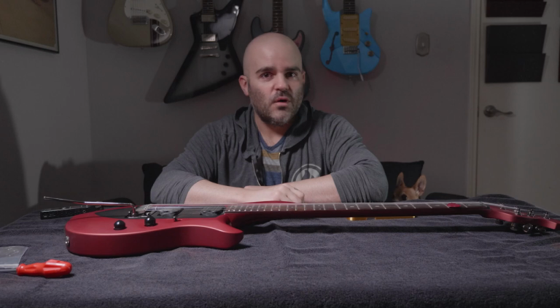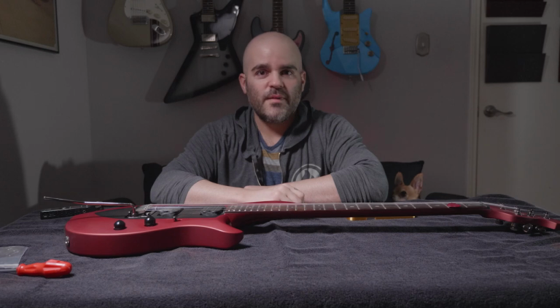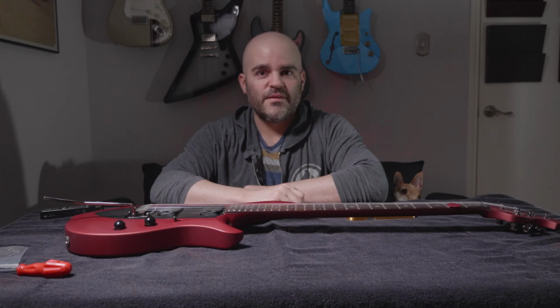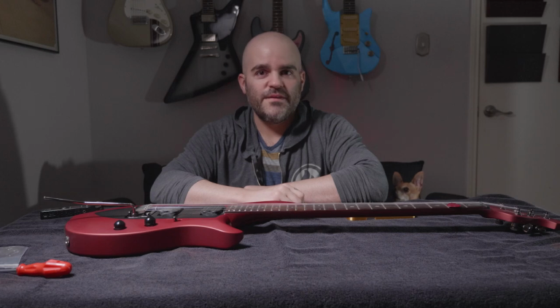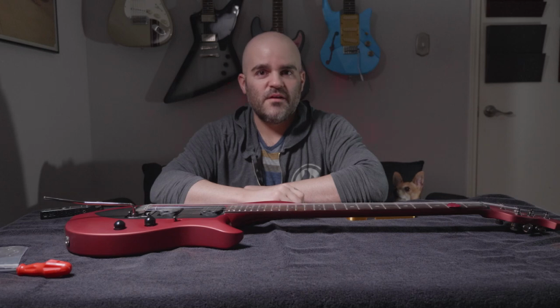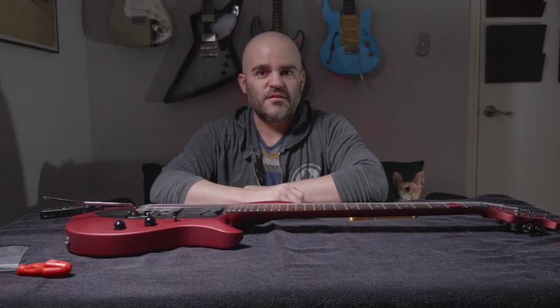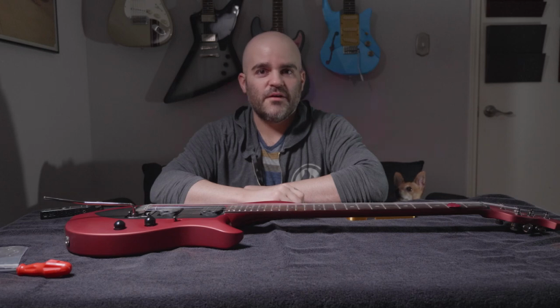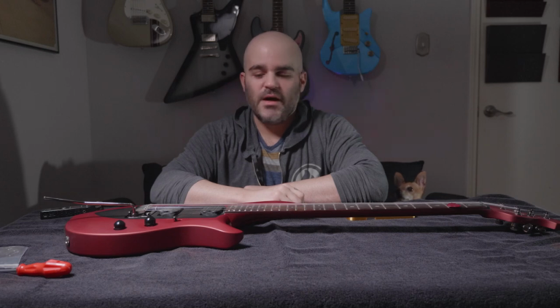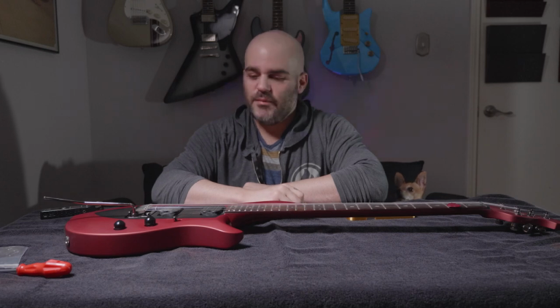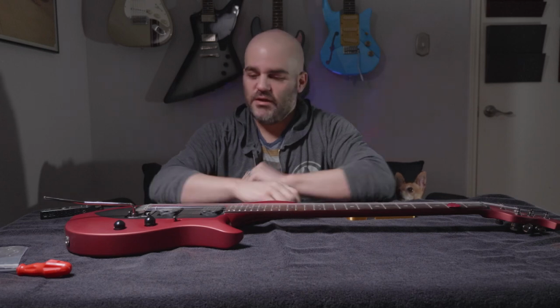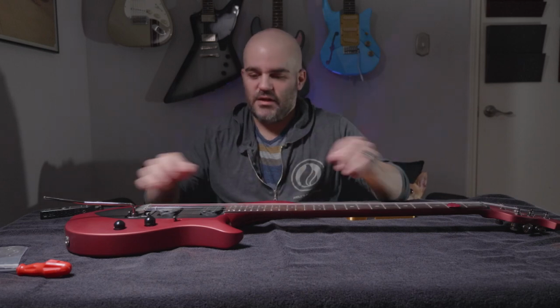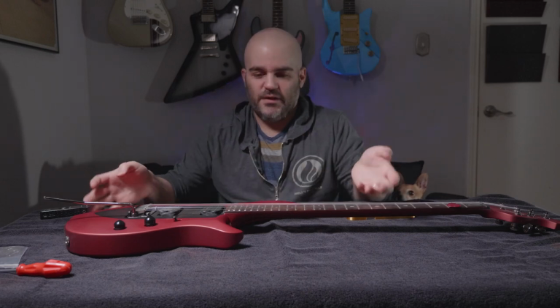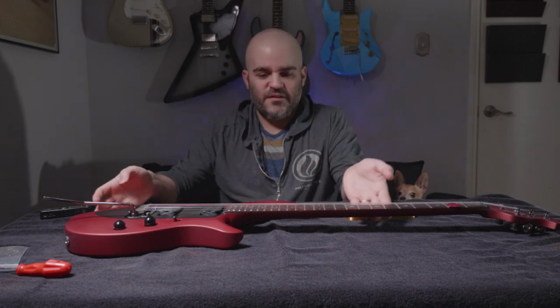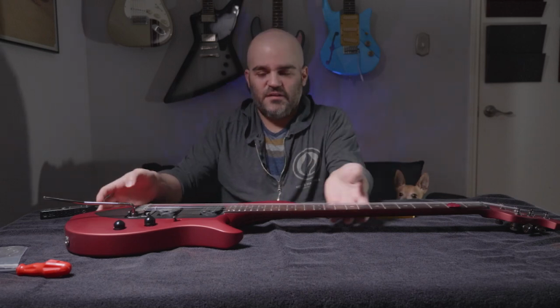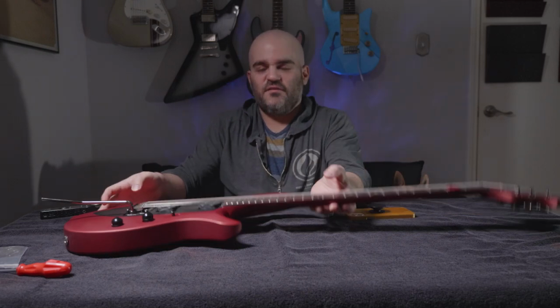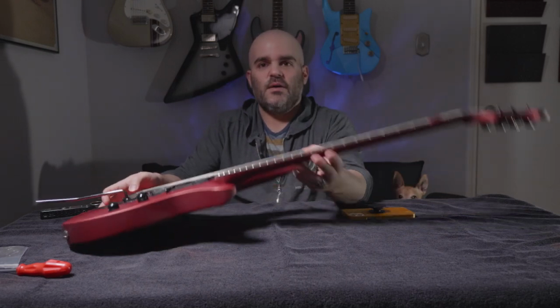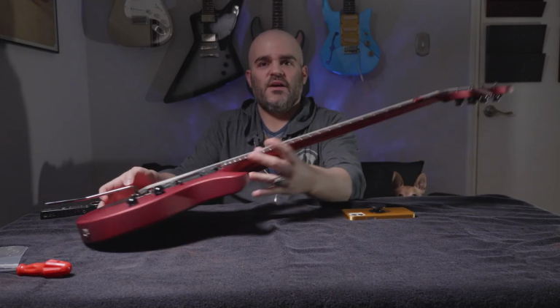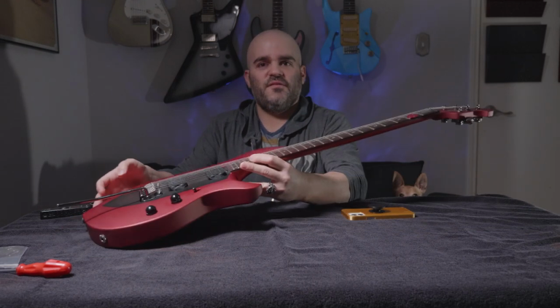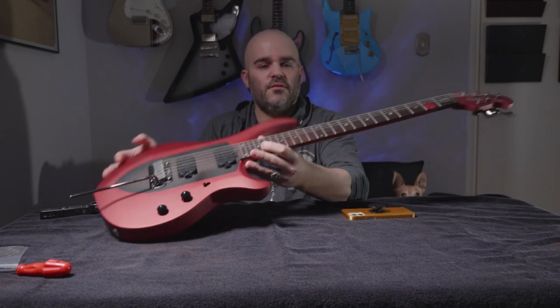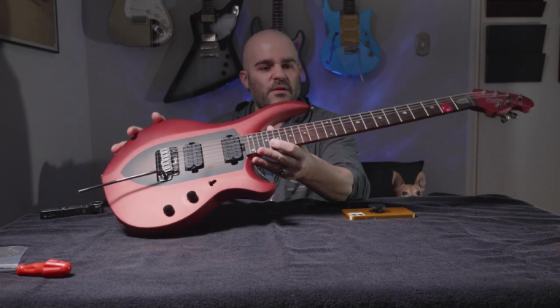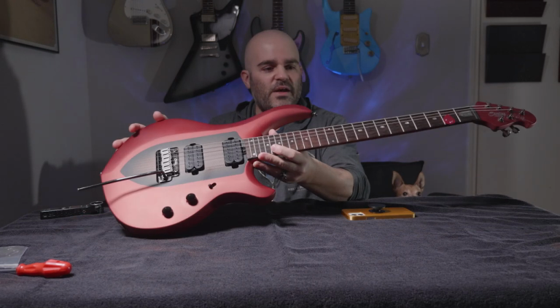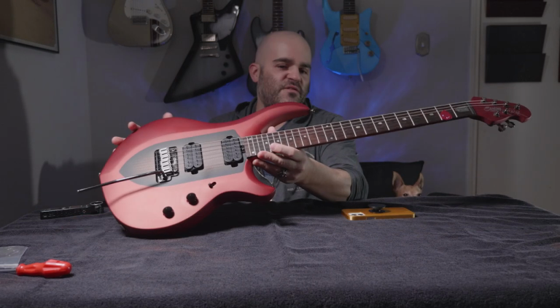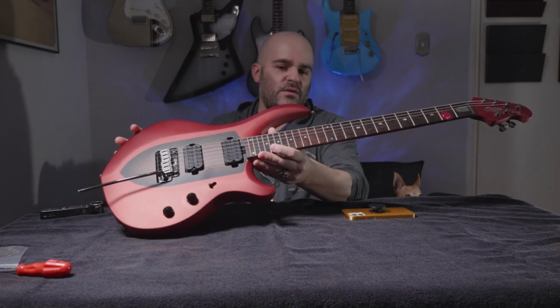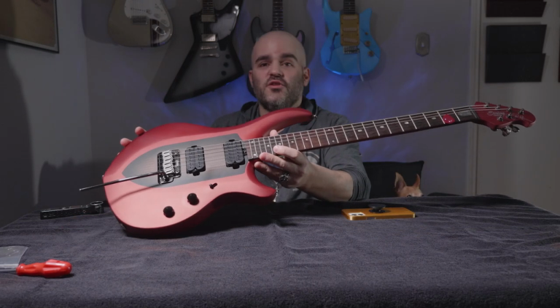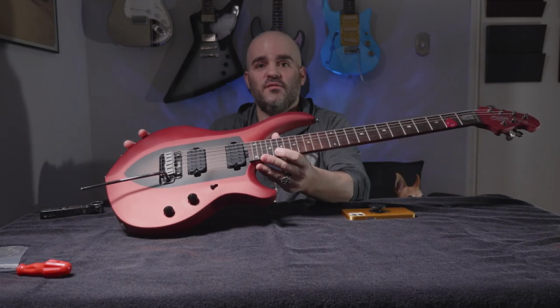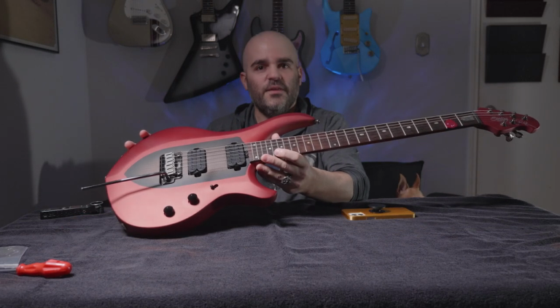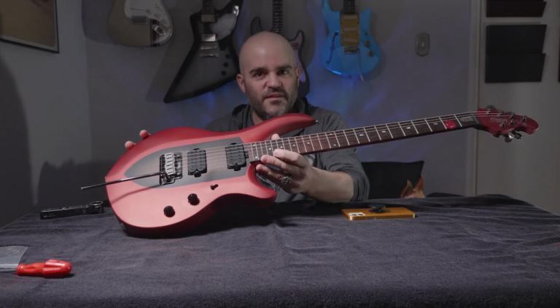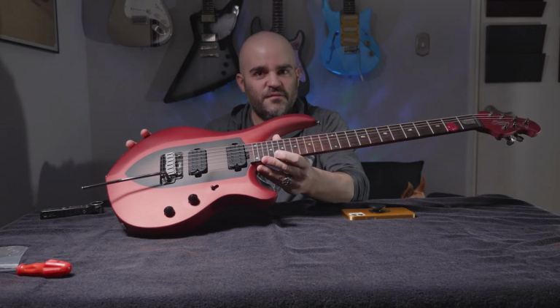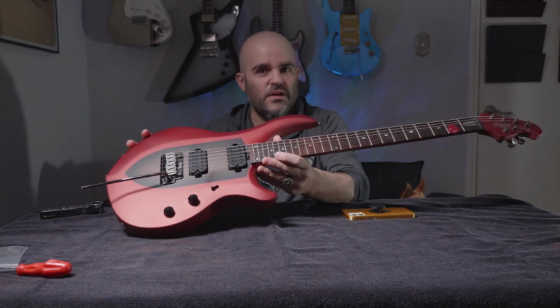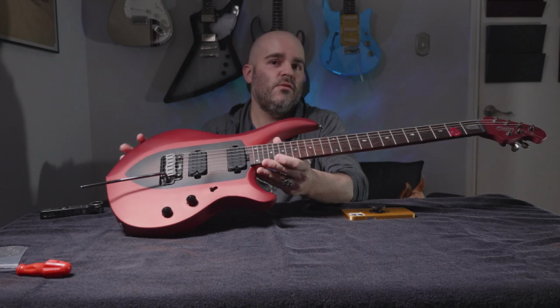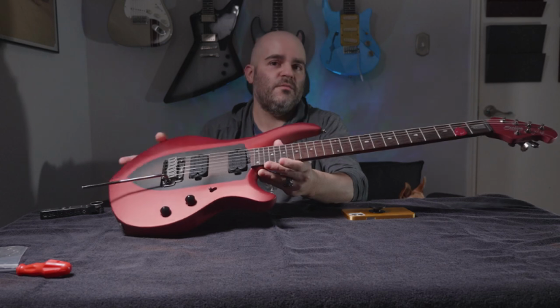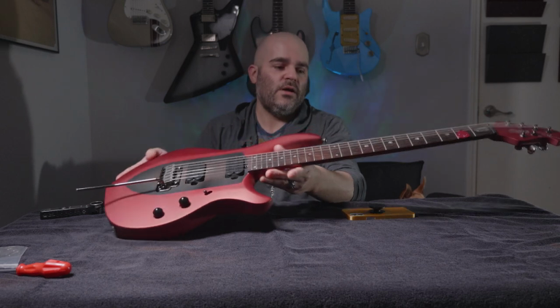Welcome back to Andy Does Guitar. I am Andy, and this is my Sterling Majesty, which is what this video is about.